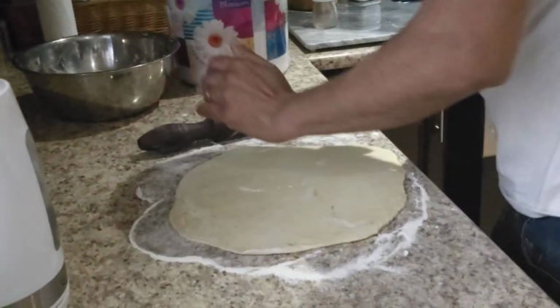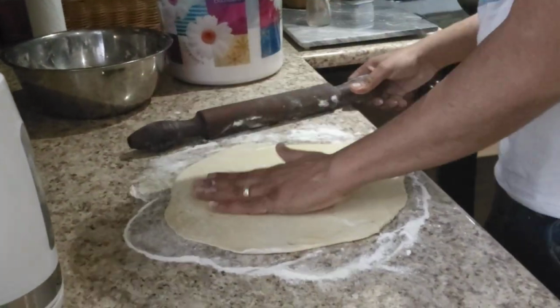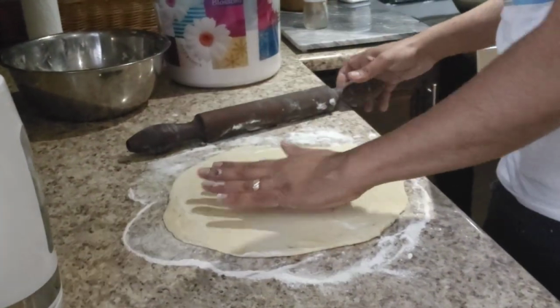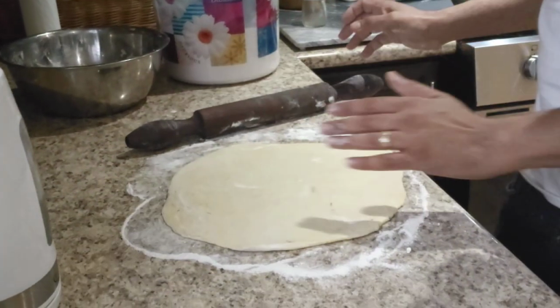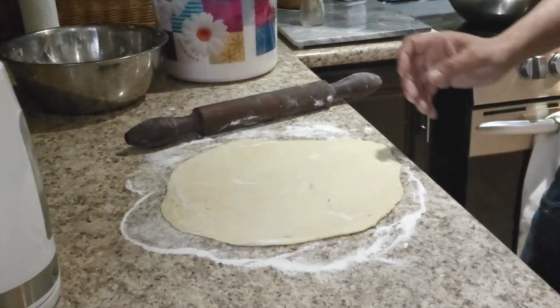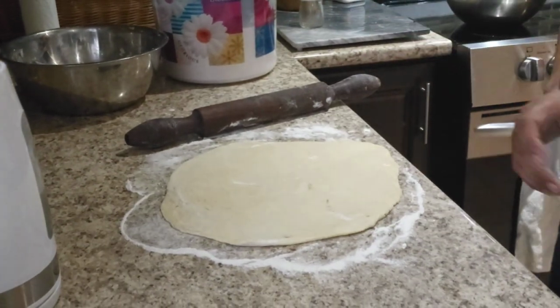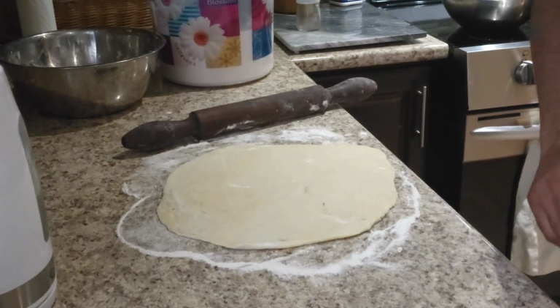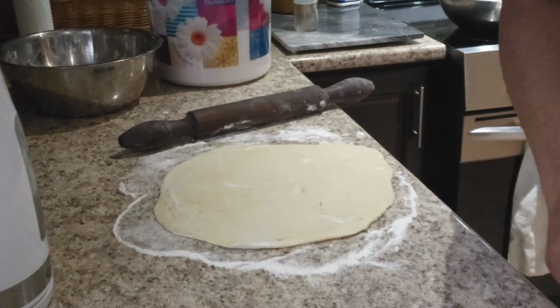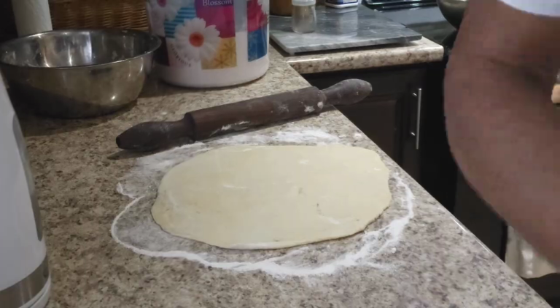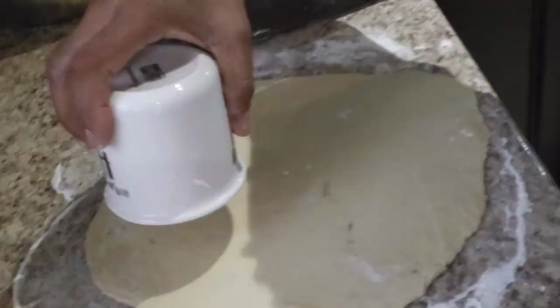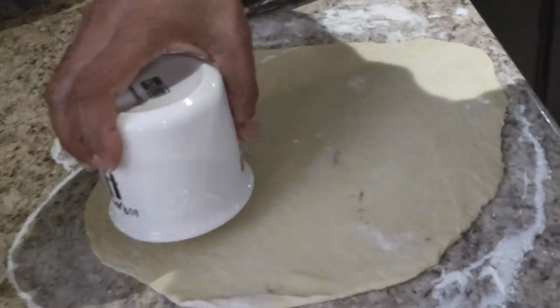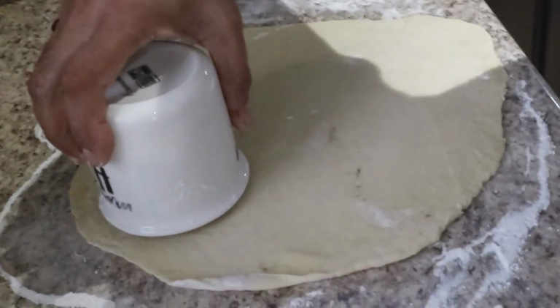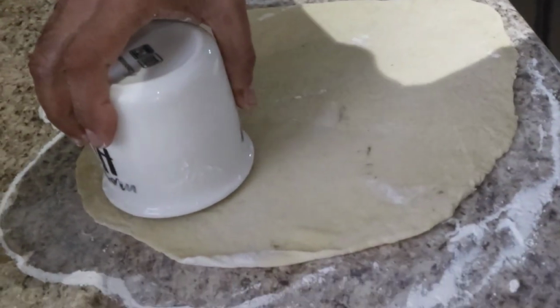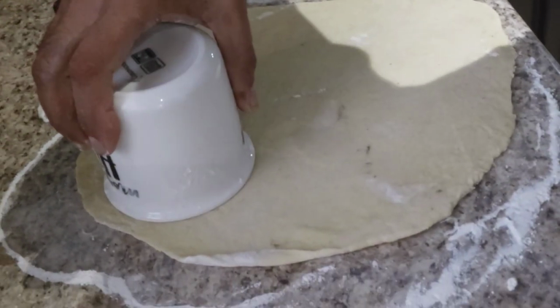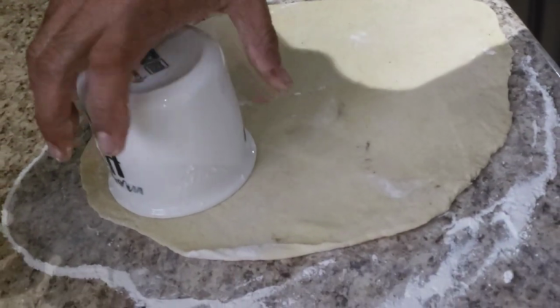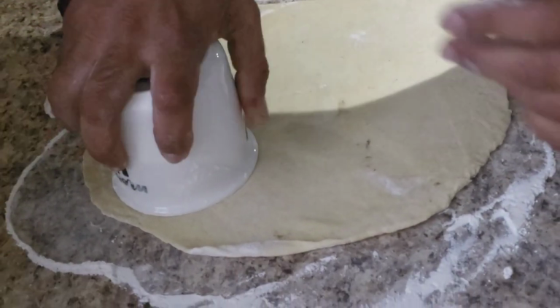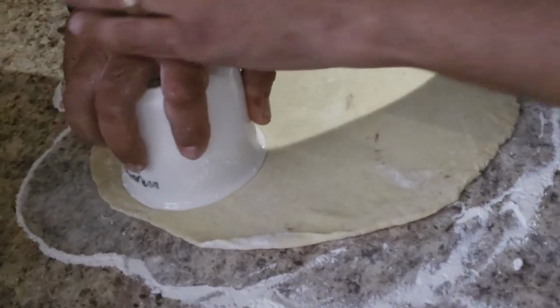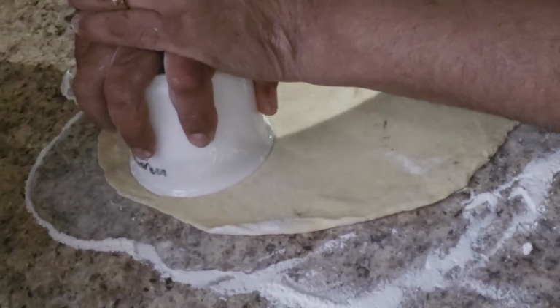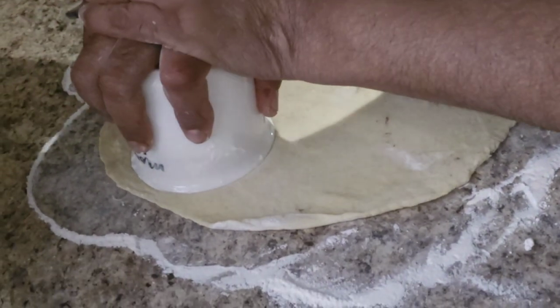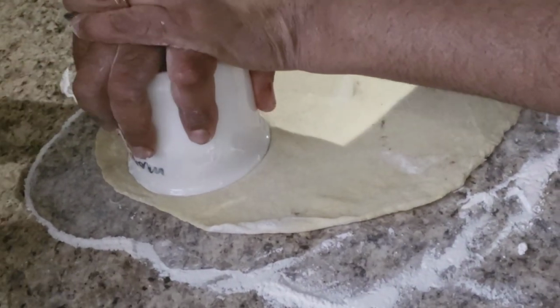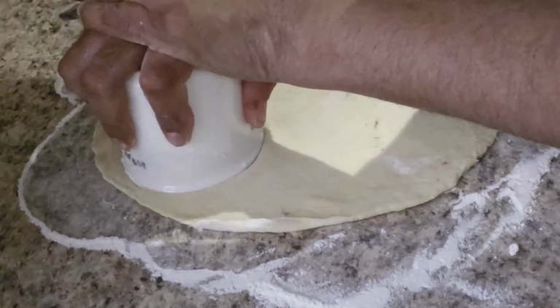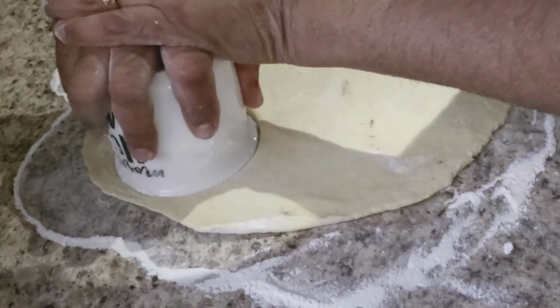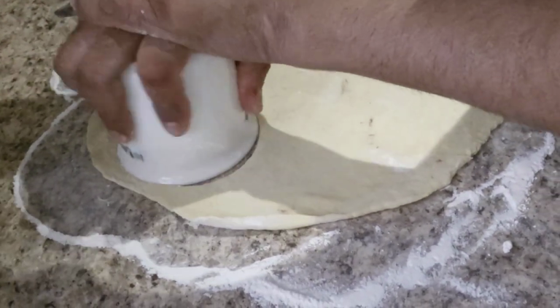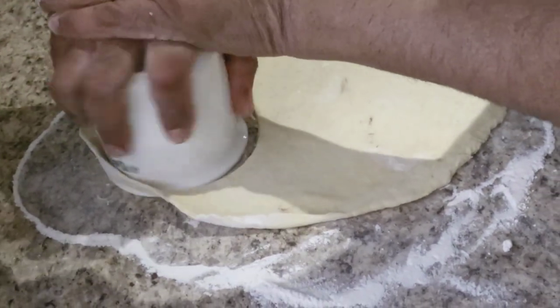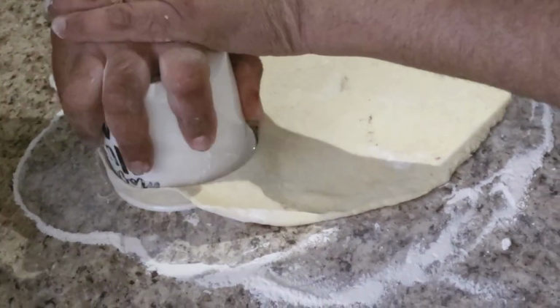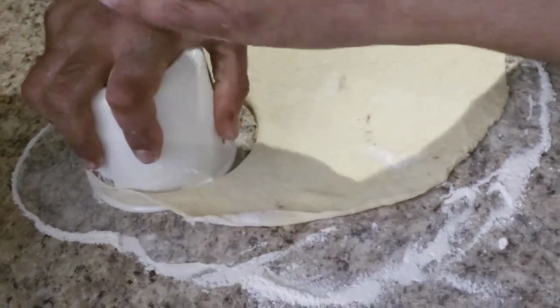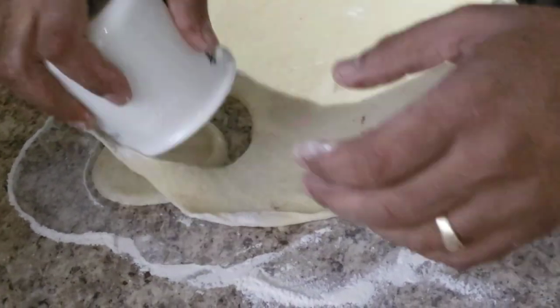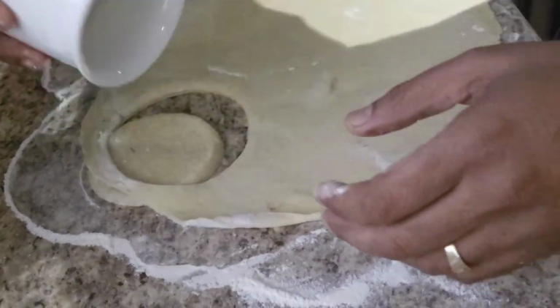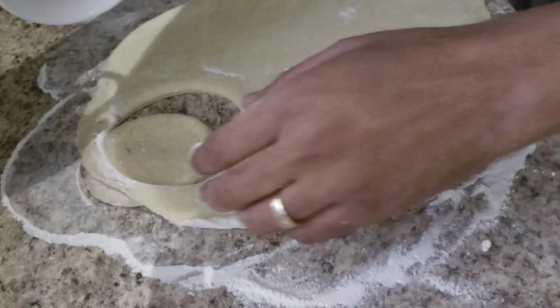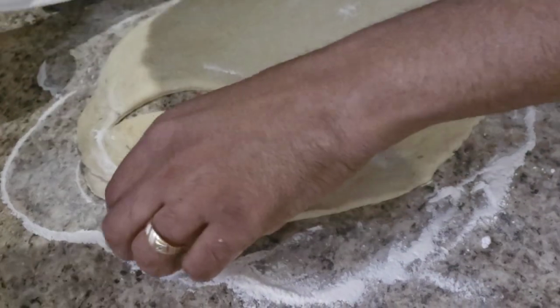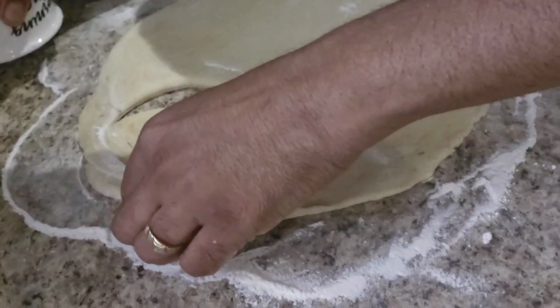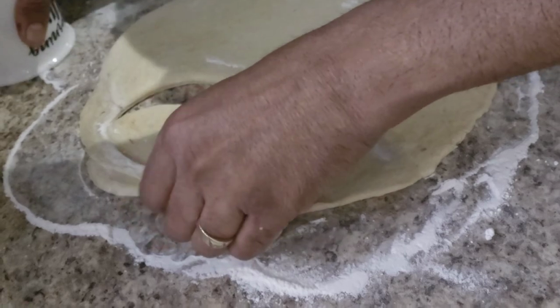Let me show you how you see. Now you just want to go. You can go with your own cup.